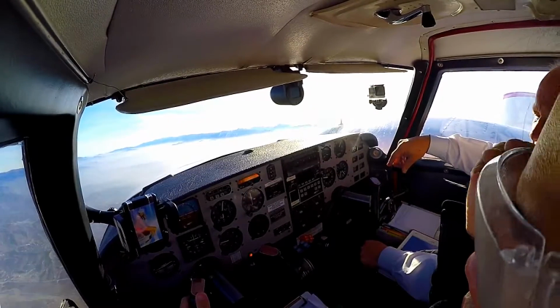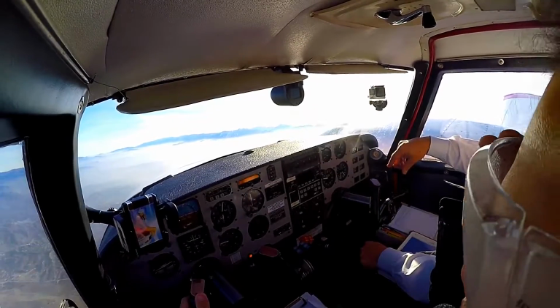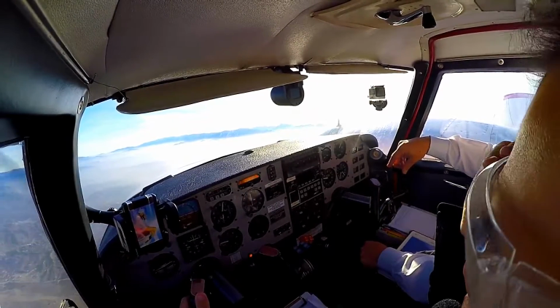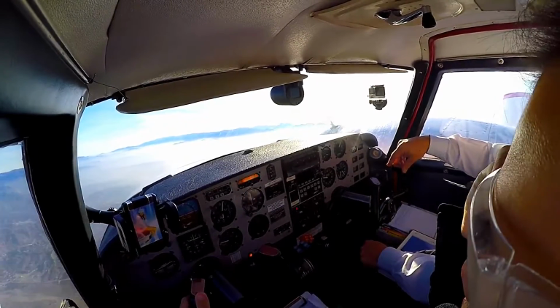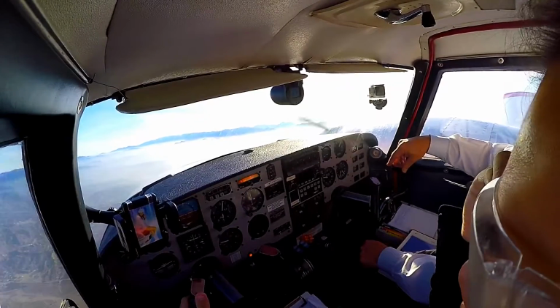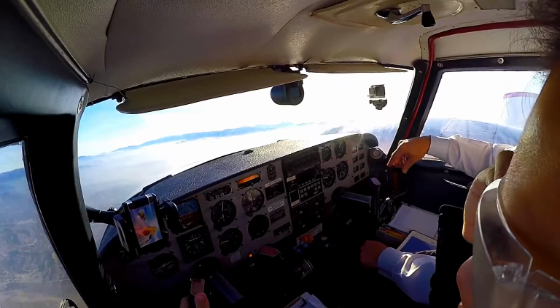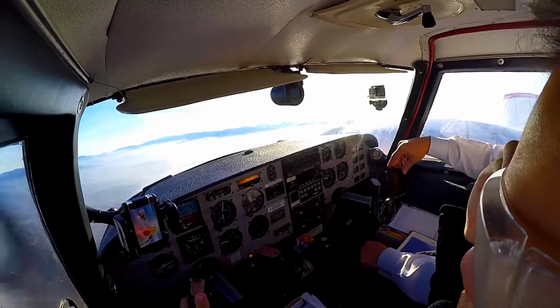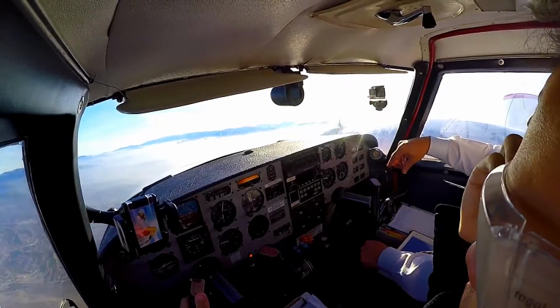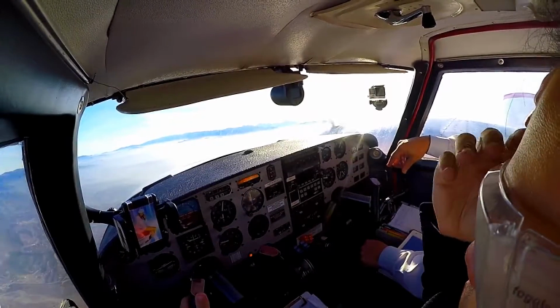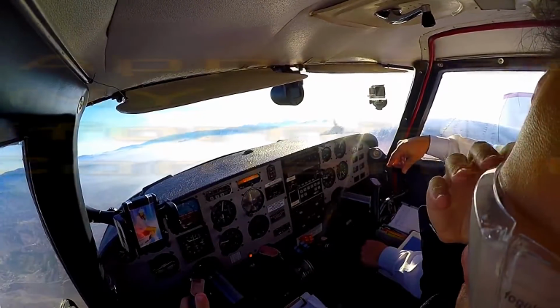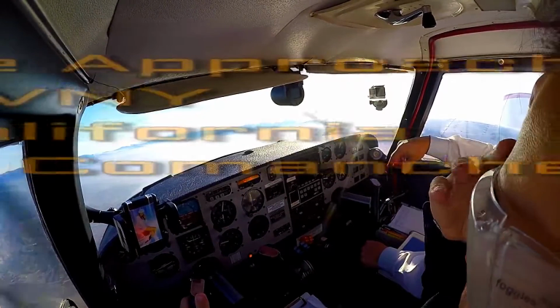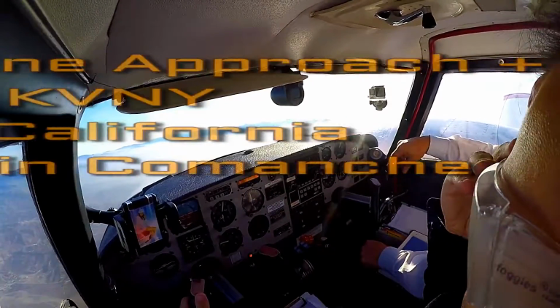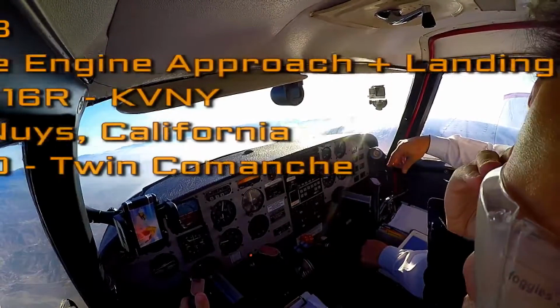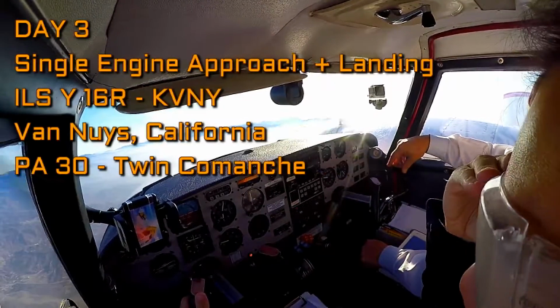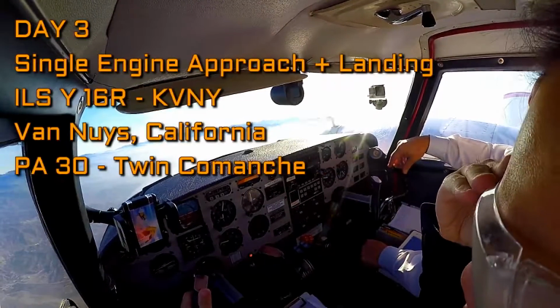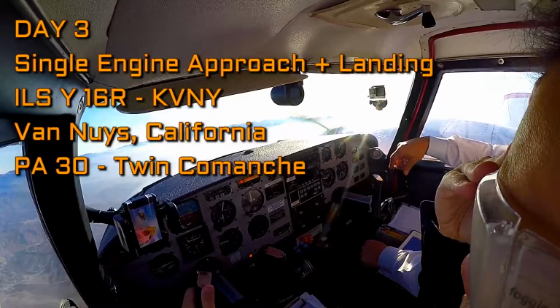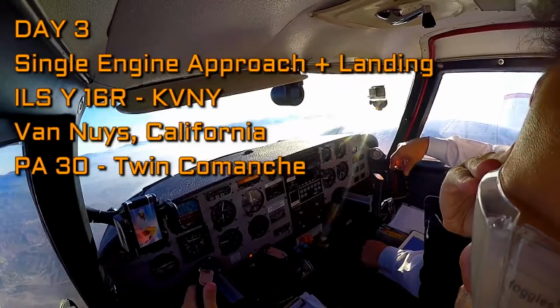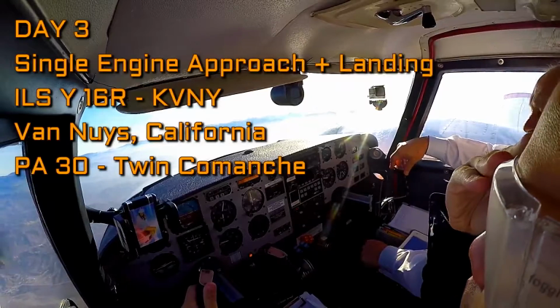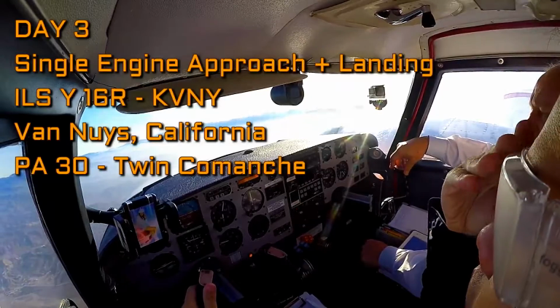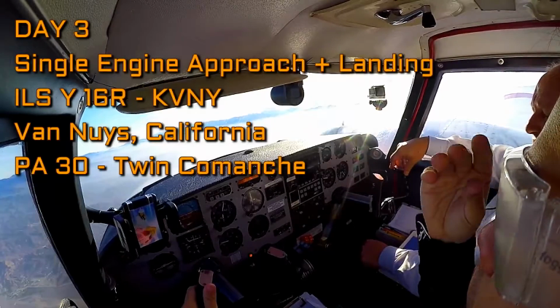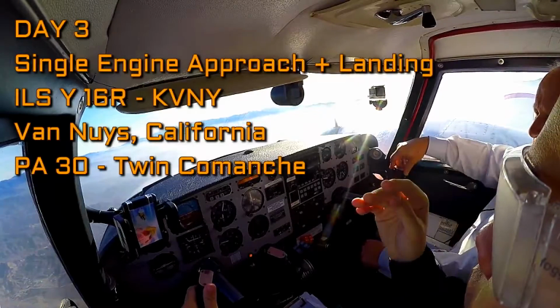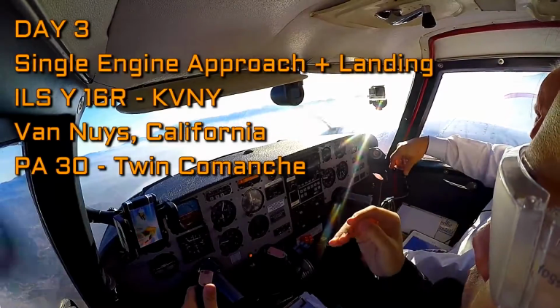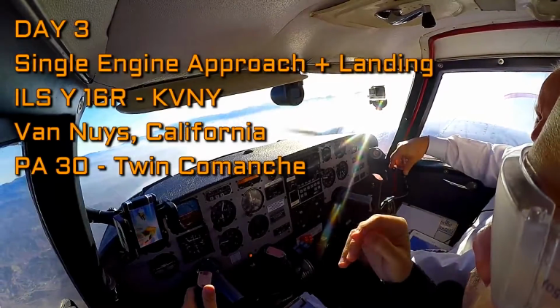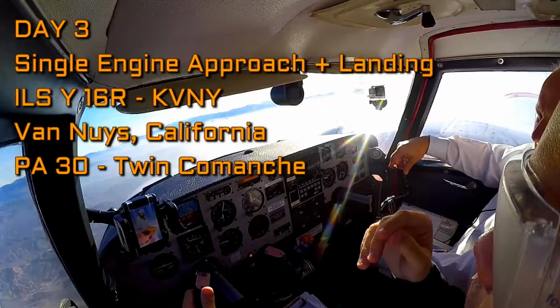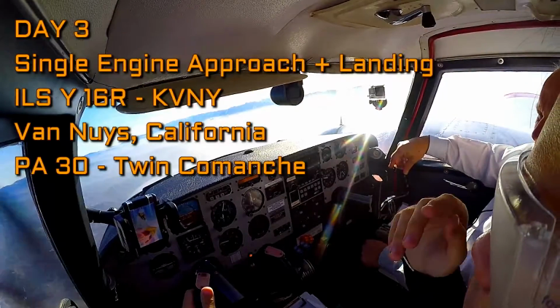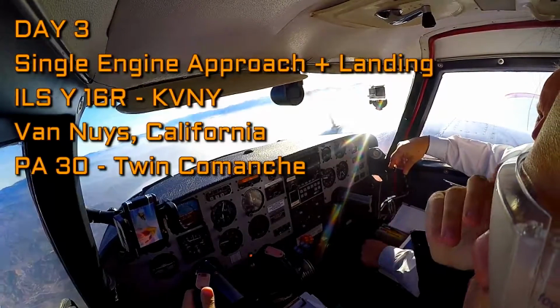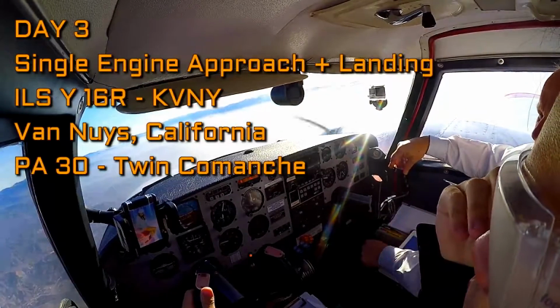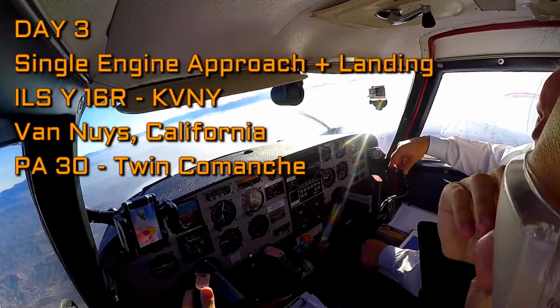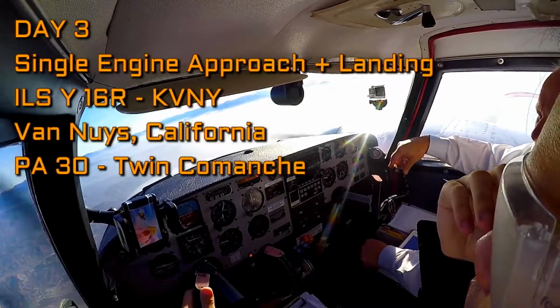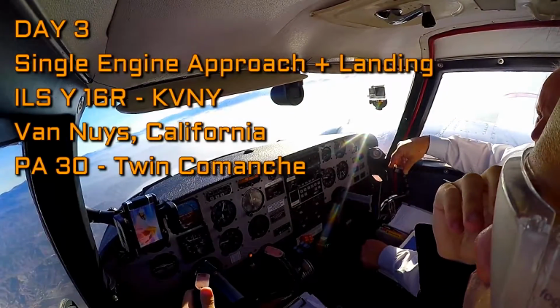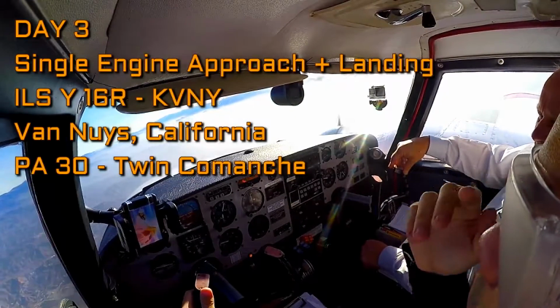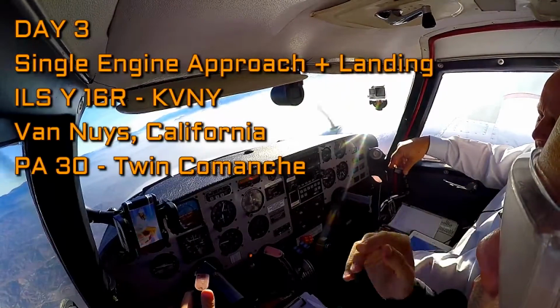Right 110, maintain 5,000, and intercept the localizer.